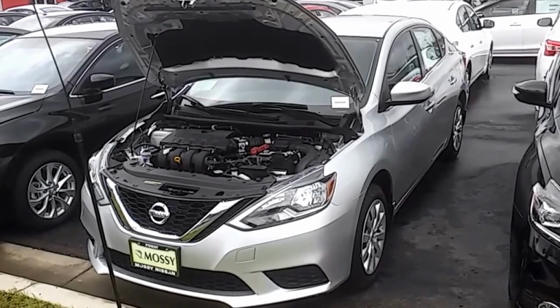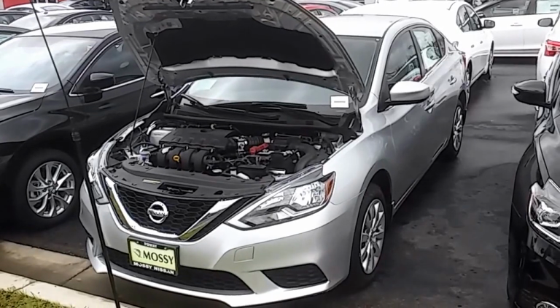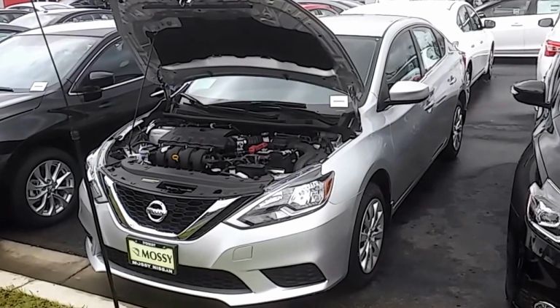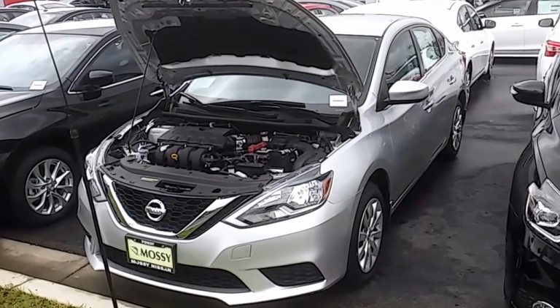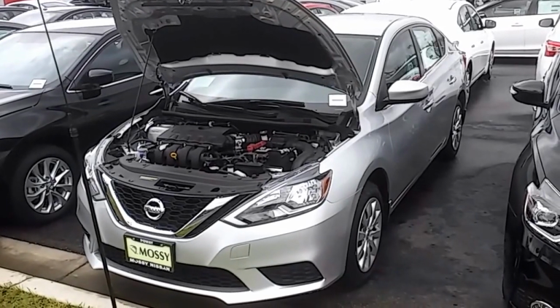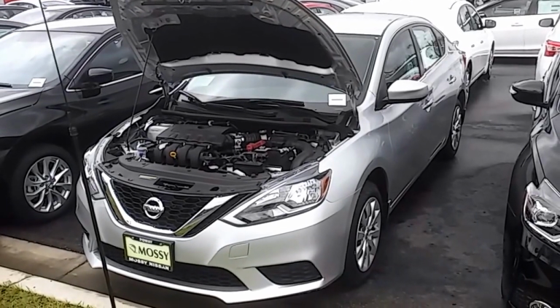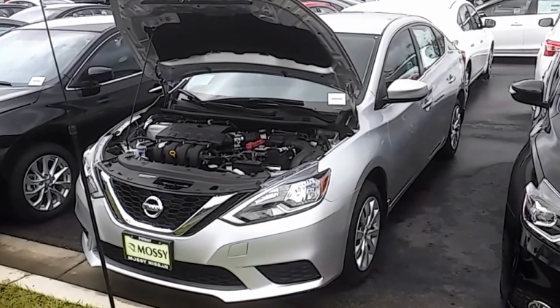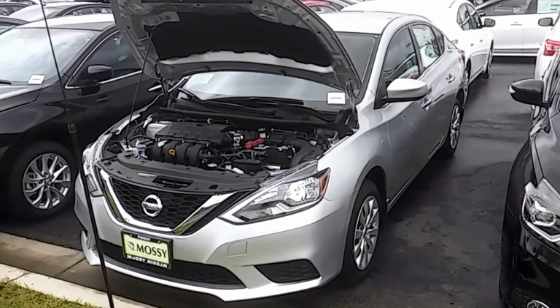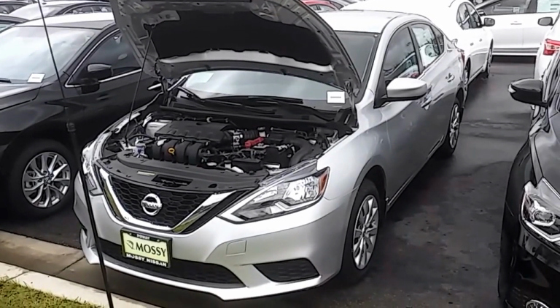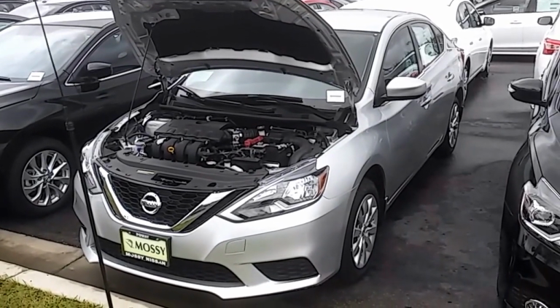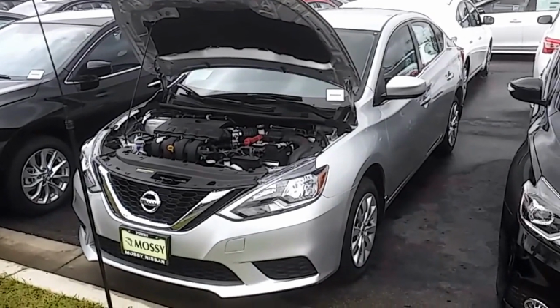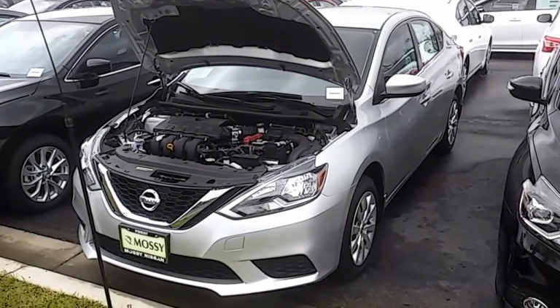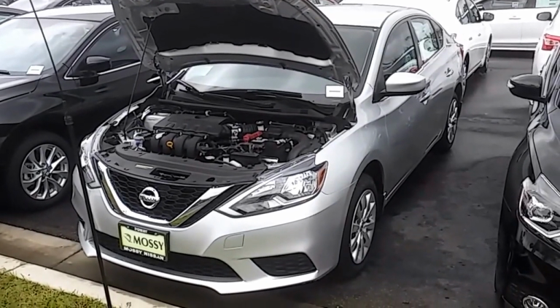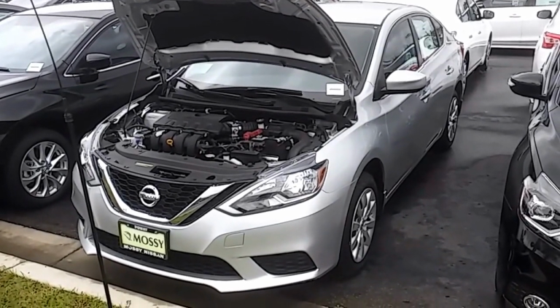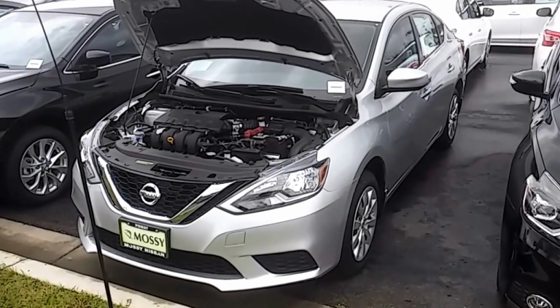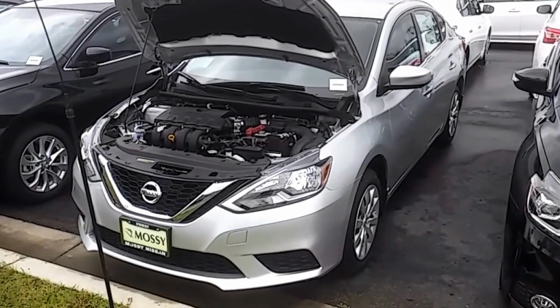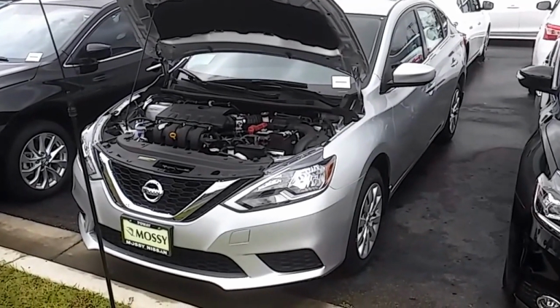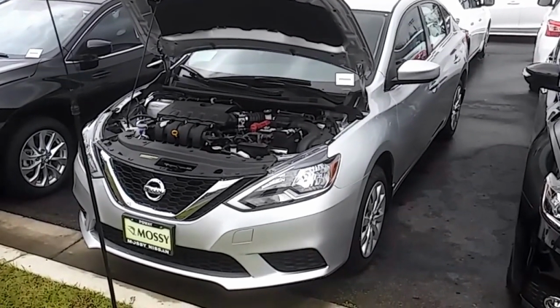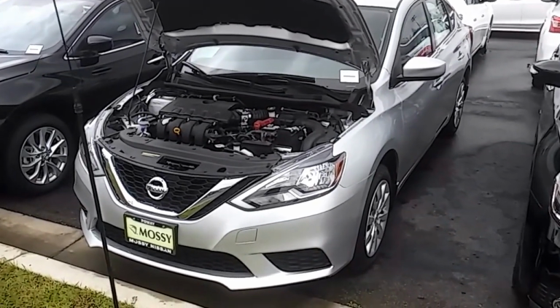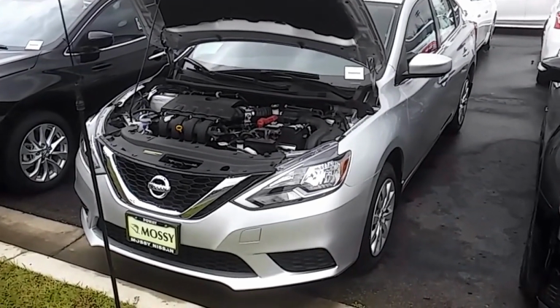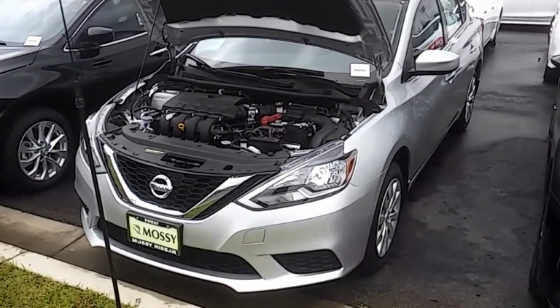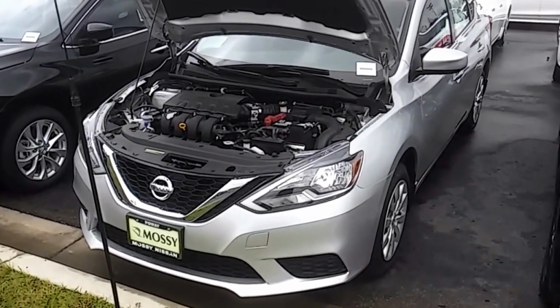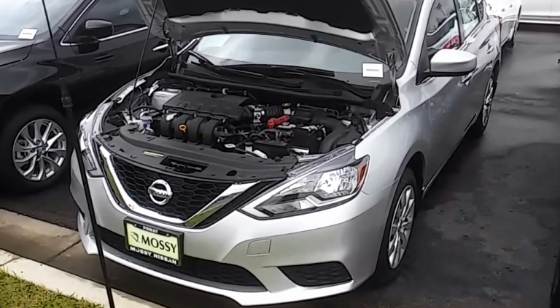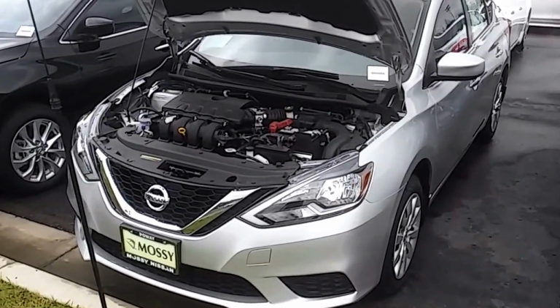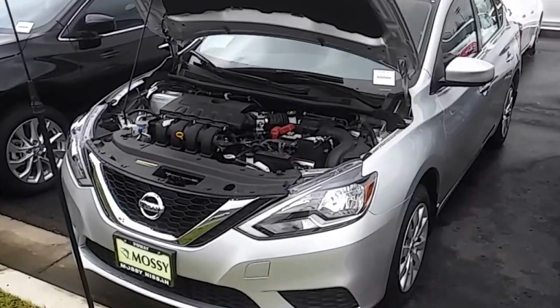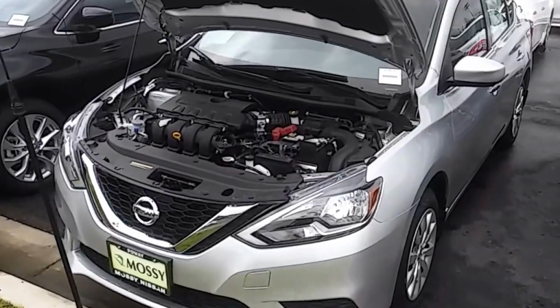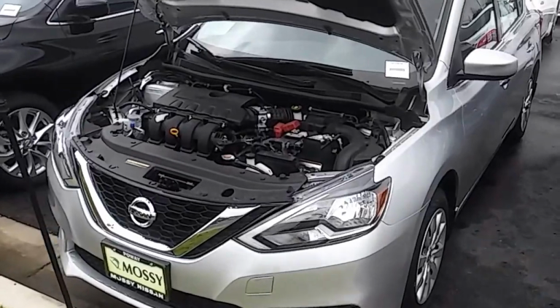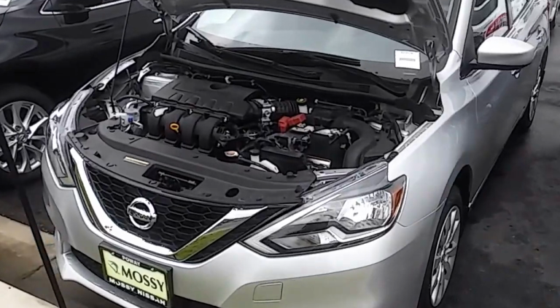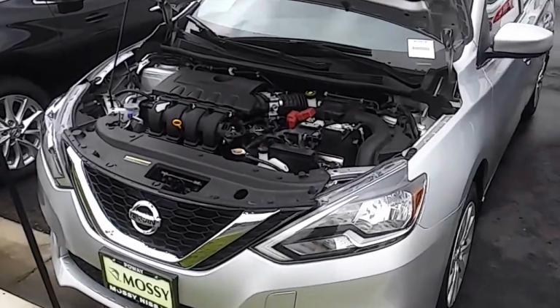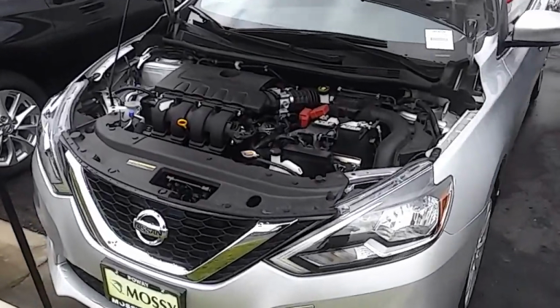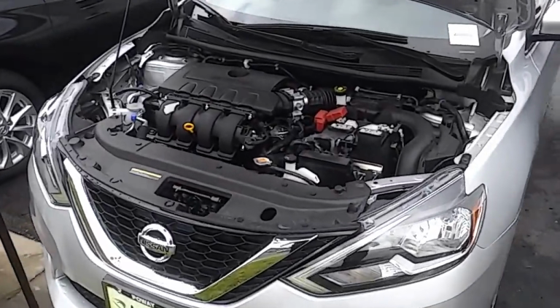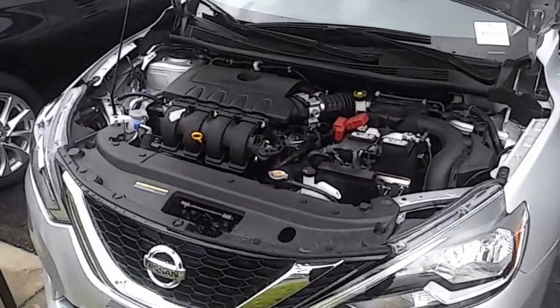Hi Angela, Tom Grady here at Massey Nissan Poway. I wanted to give you a quick walk around of our 2017 Nissan Sentra.